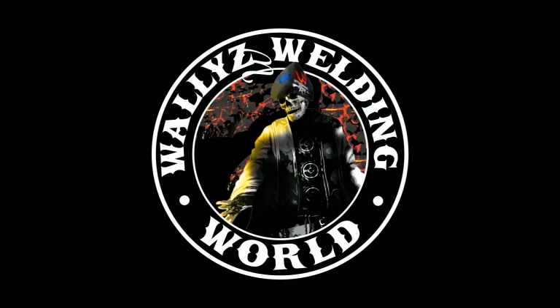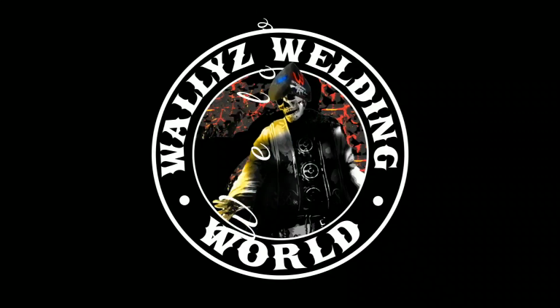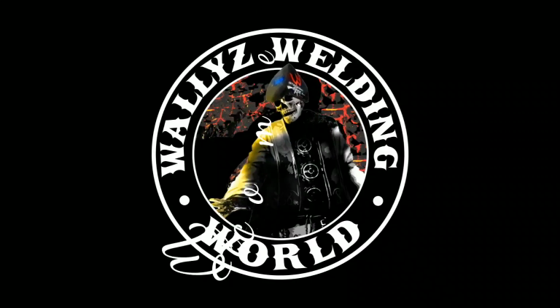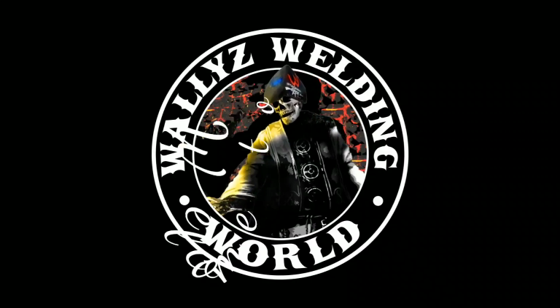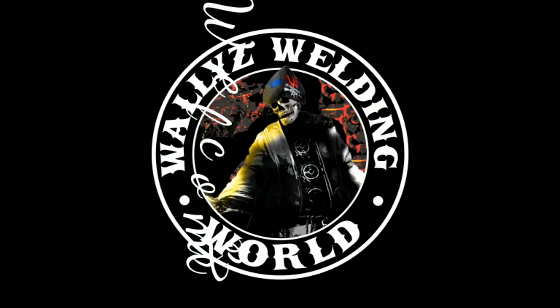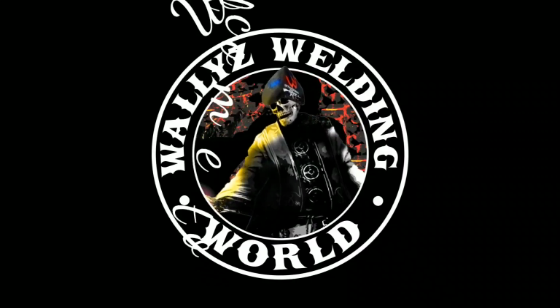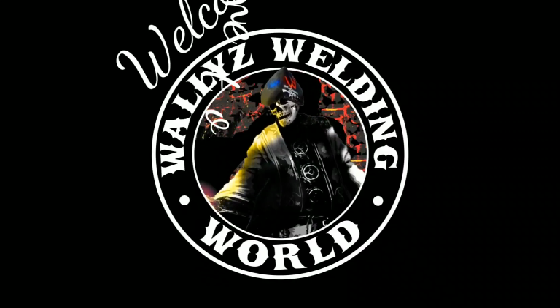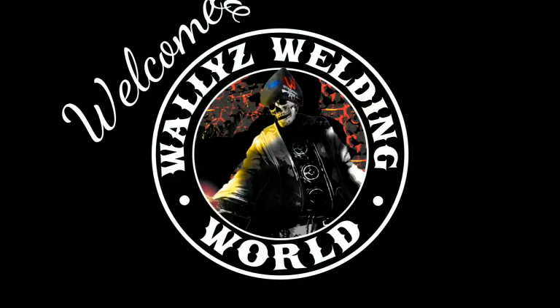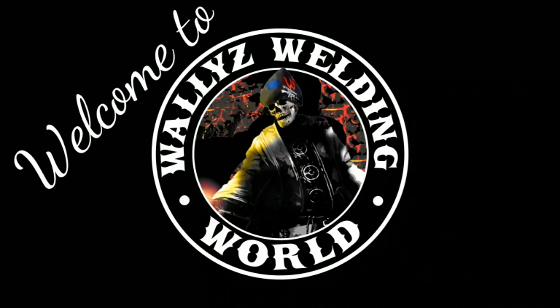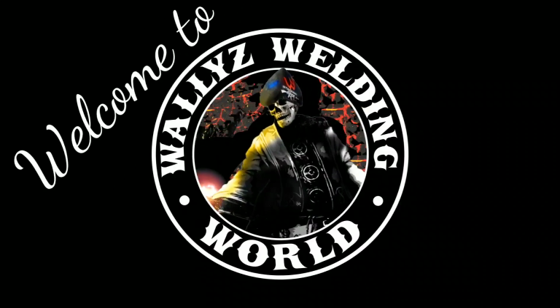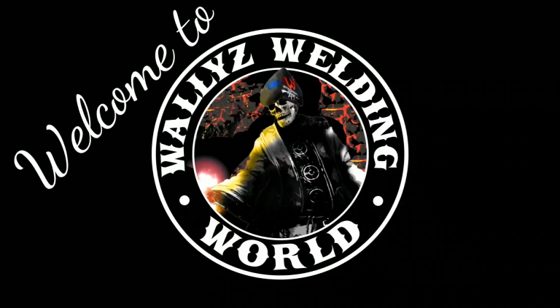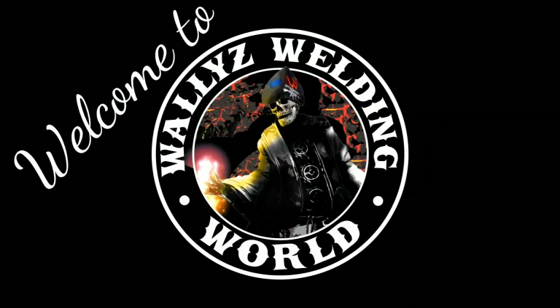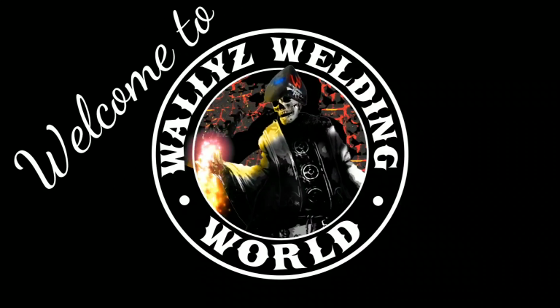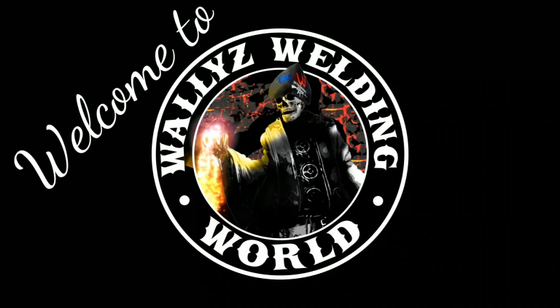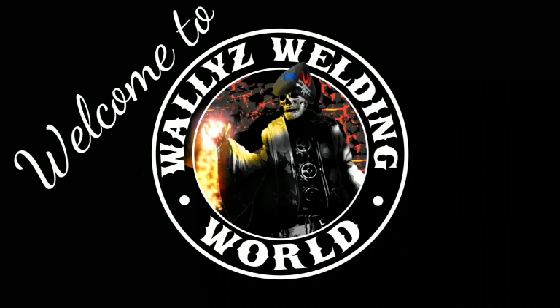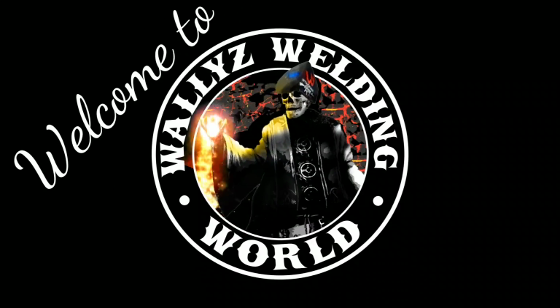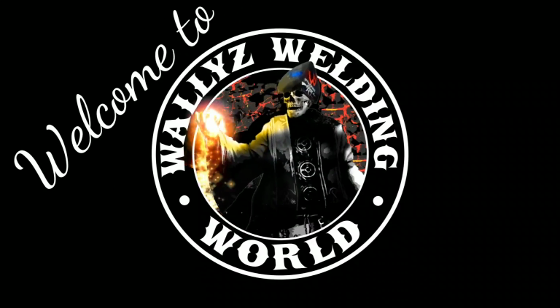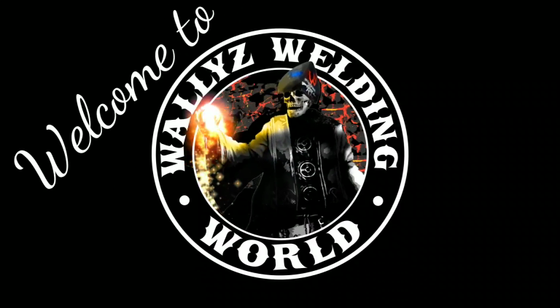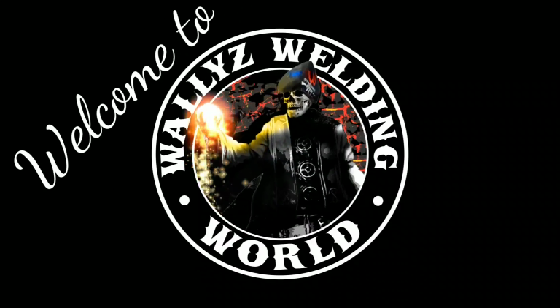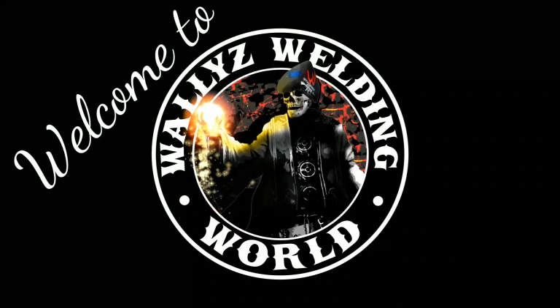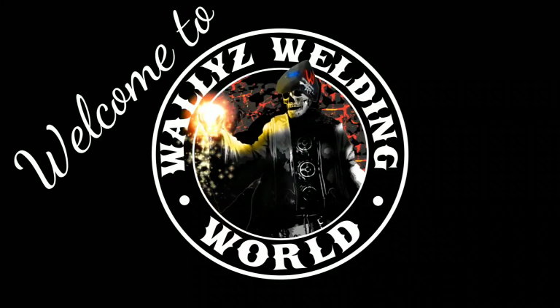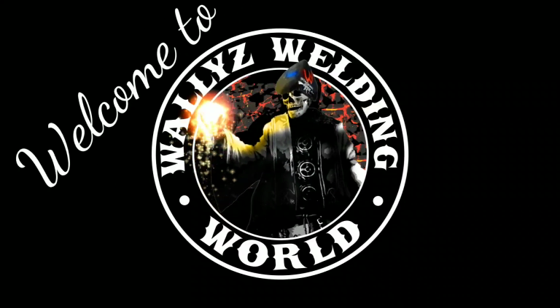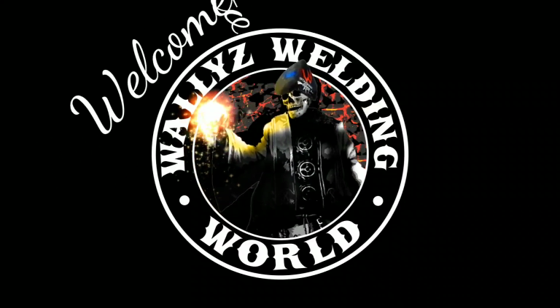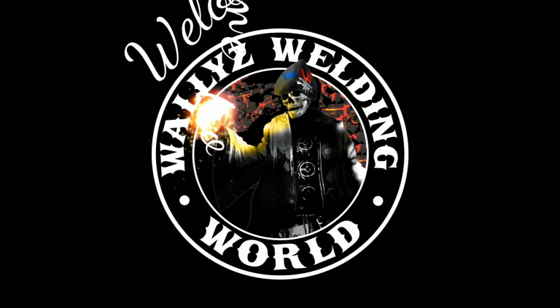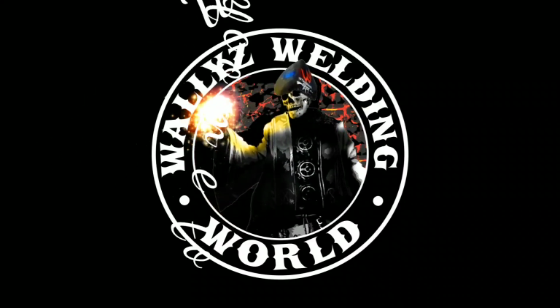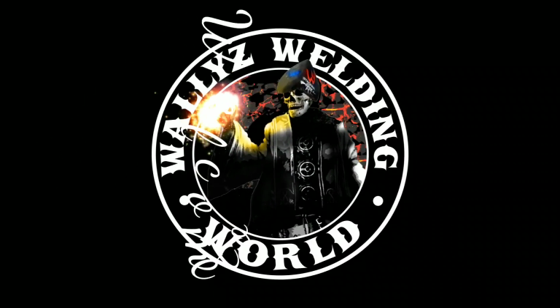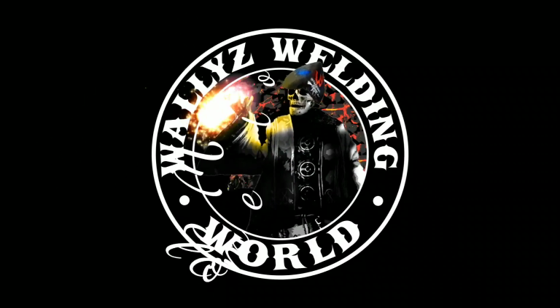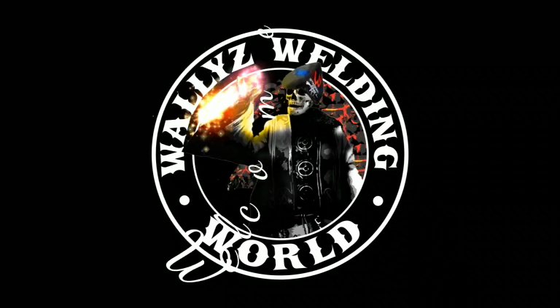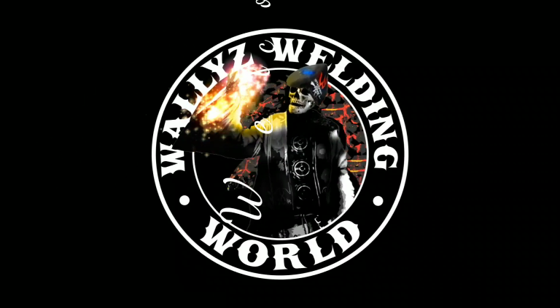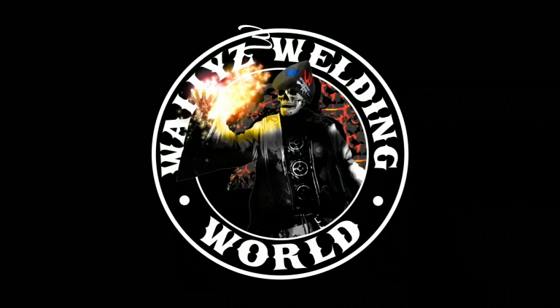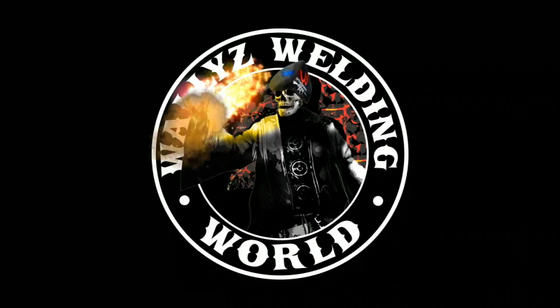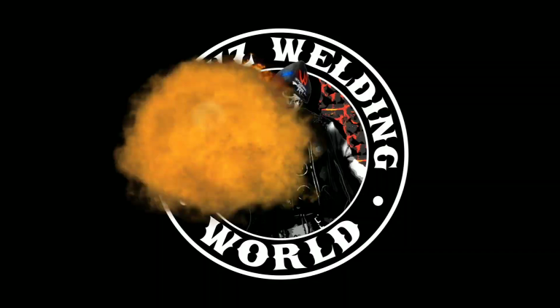What's up guys? Welcome to Wally's Welding World. I'm the Weld Professor. Let's go ahead and get into this split T.